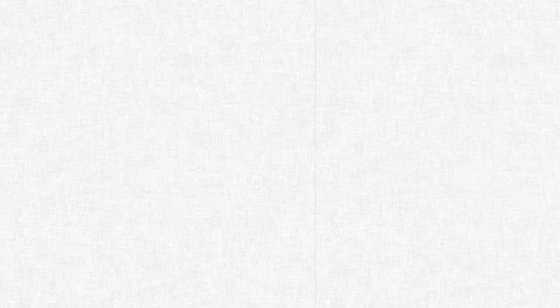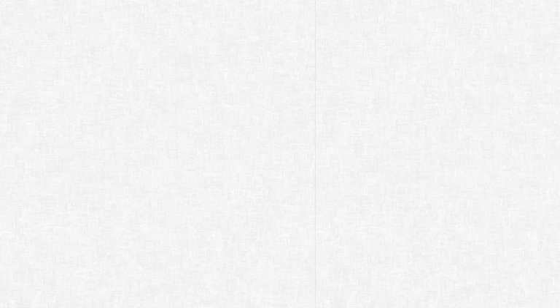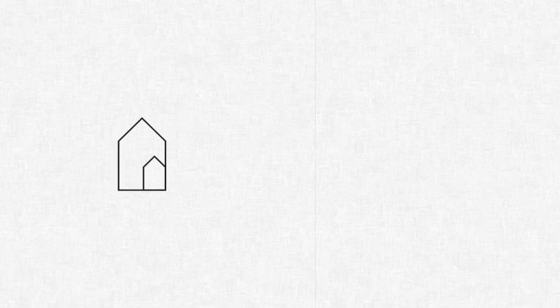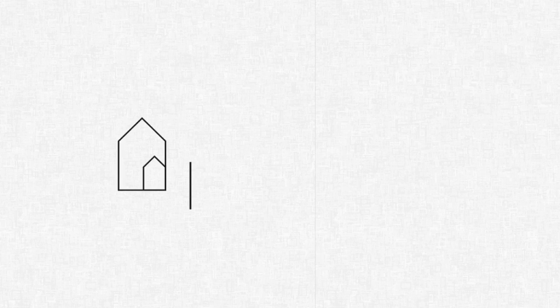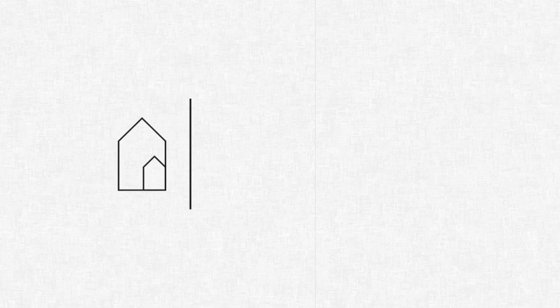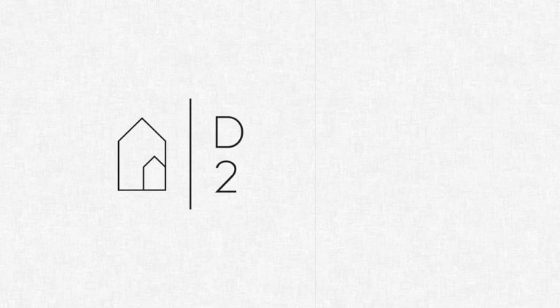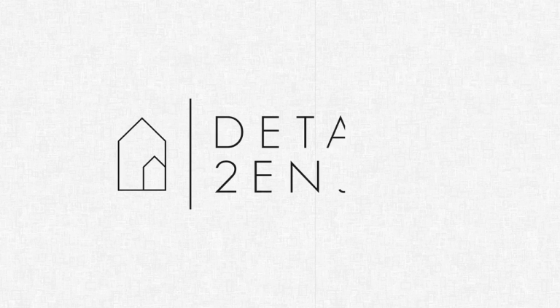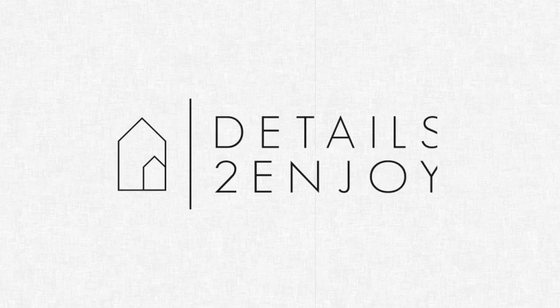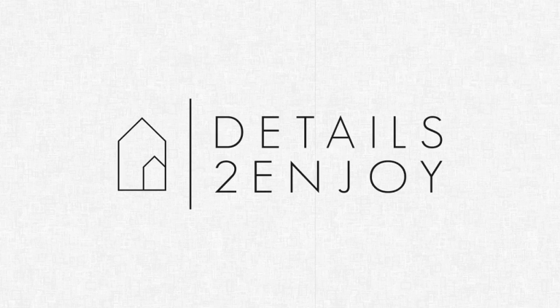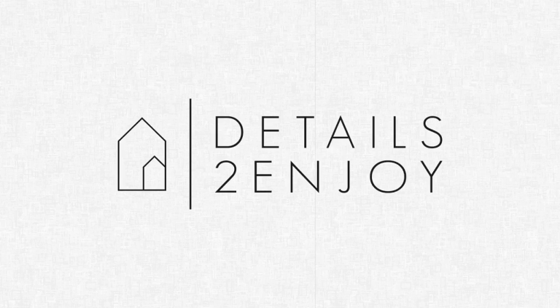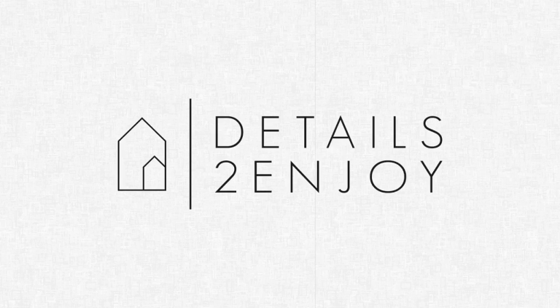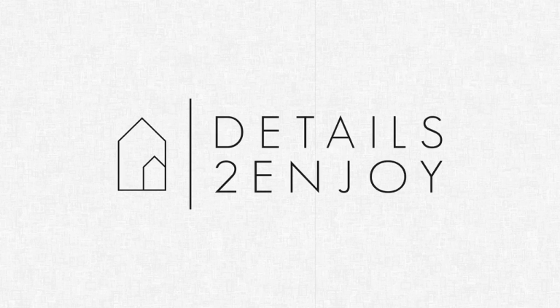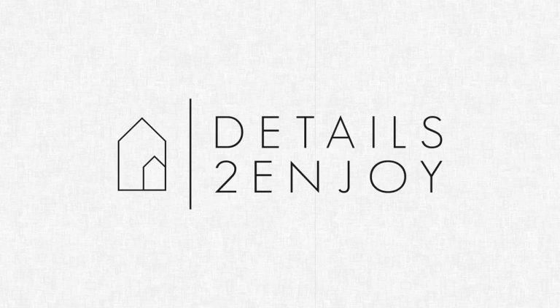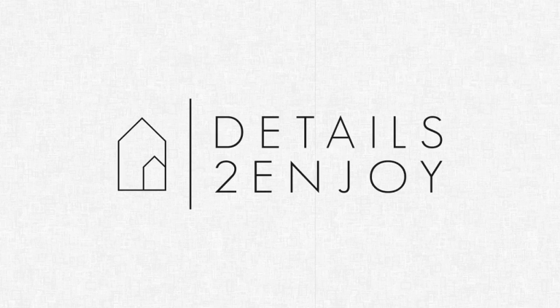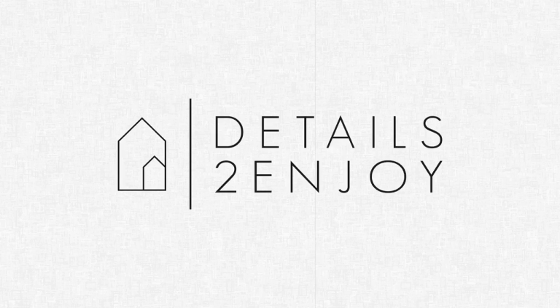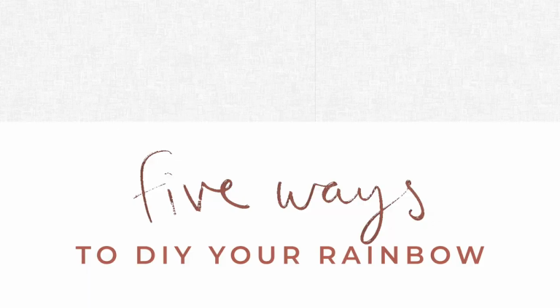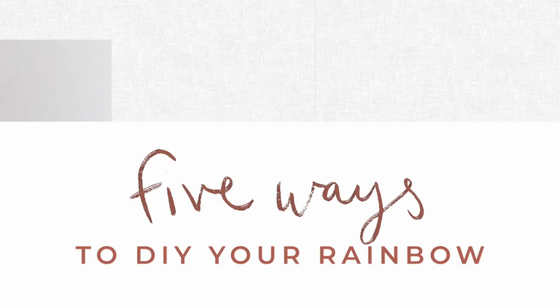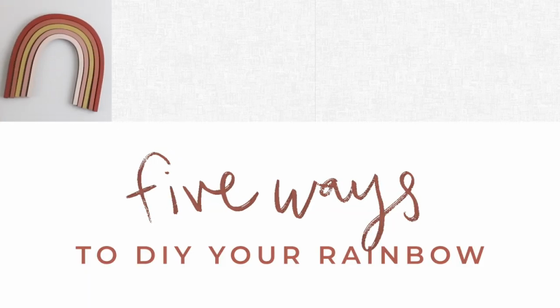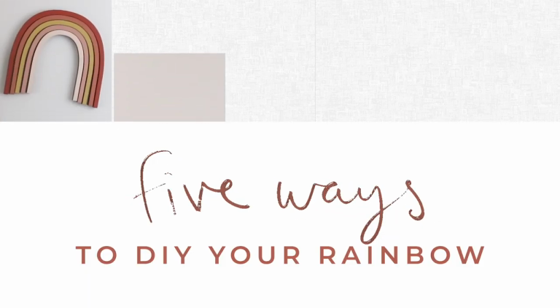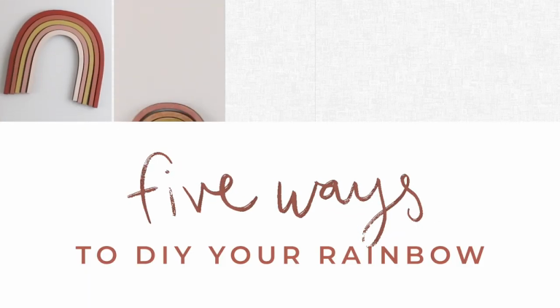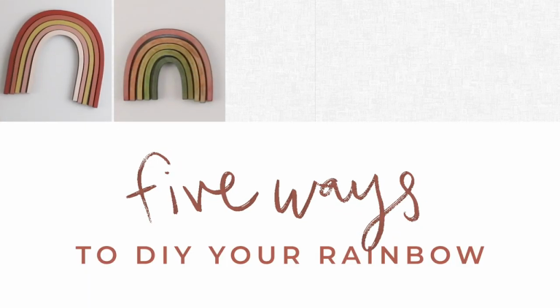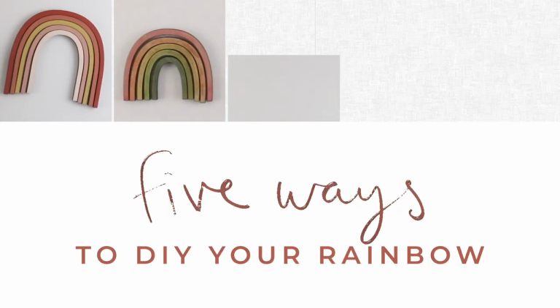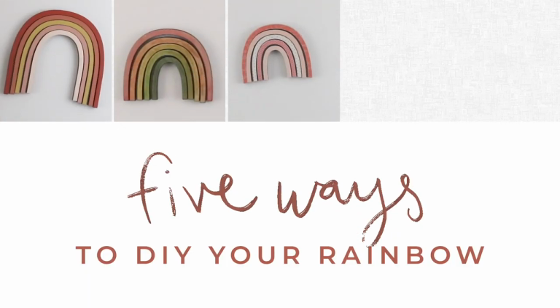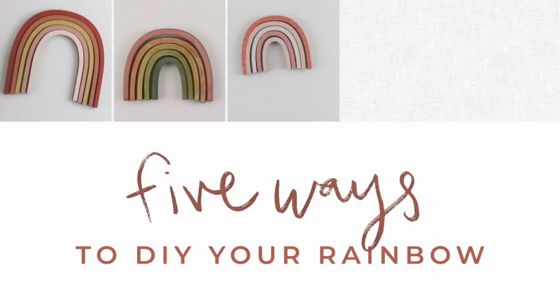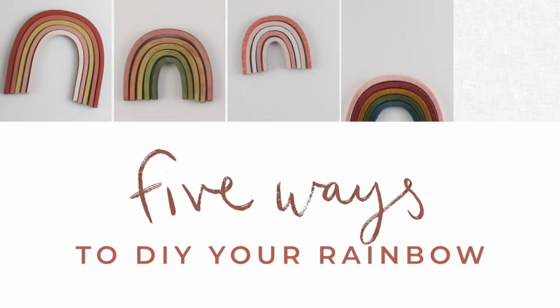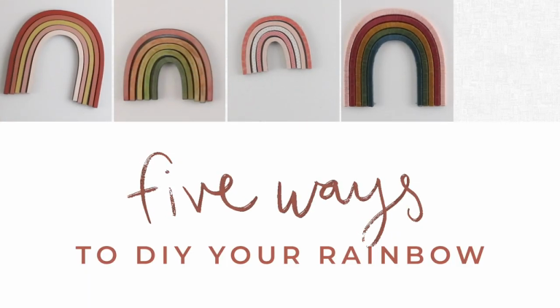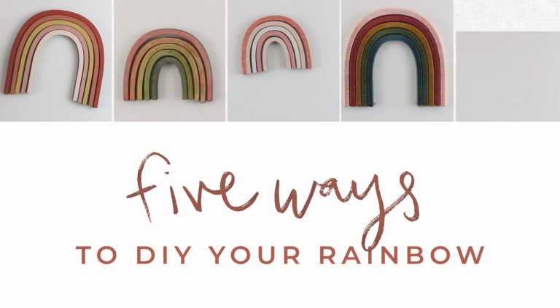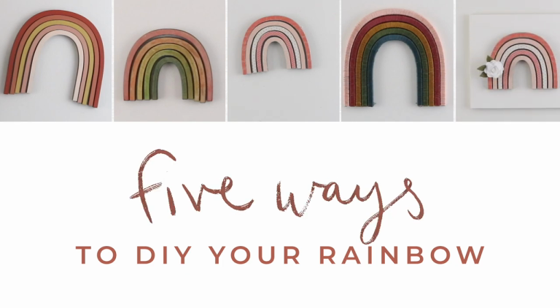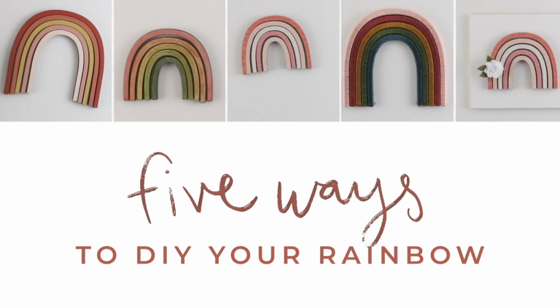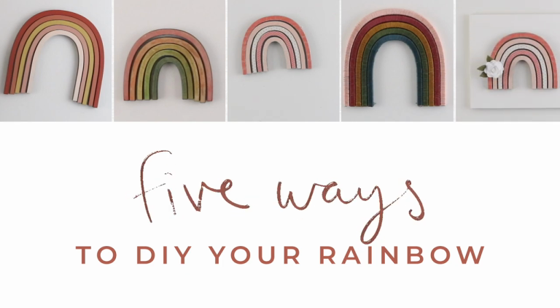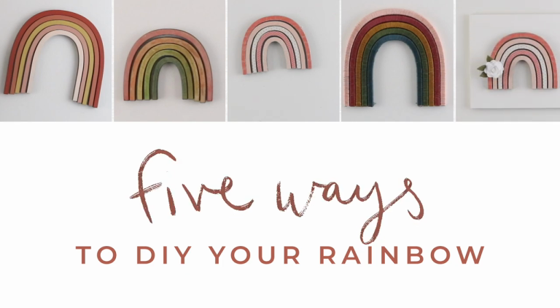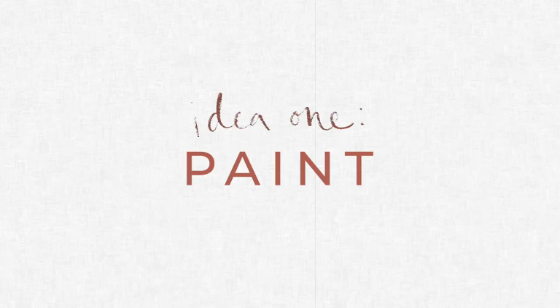Hey there, it's Kenzie from Details to Enjoy, and today I'm going to be showing you five ideas for DIYing our rainbow insert kit.